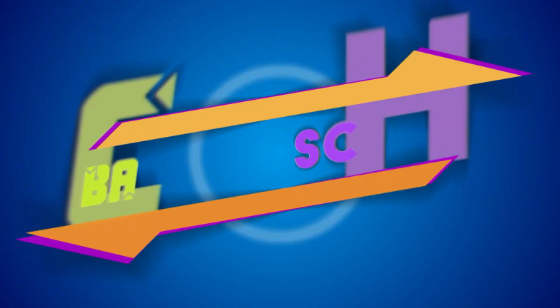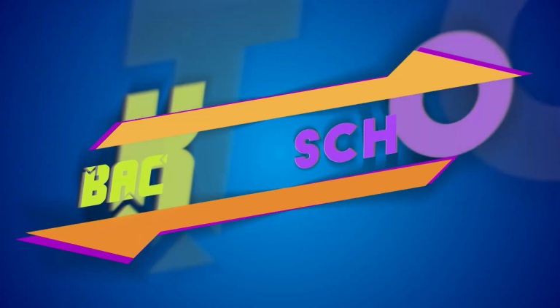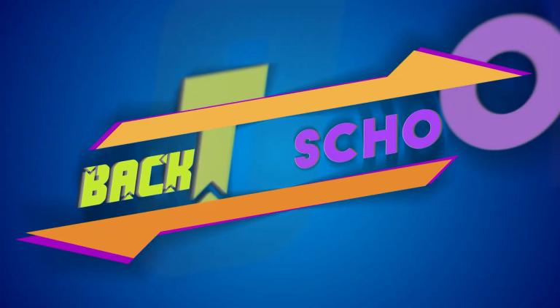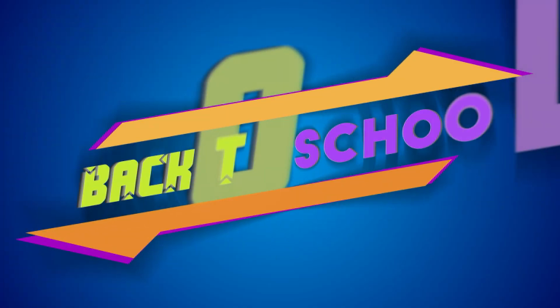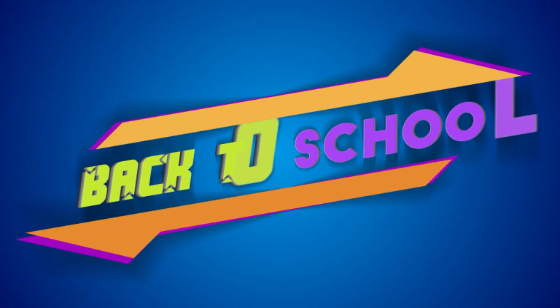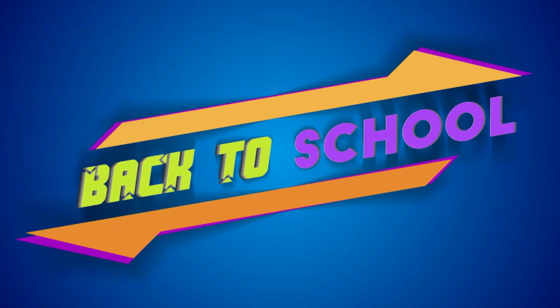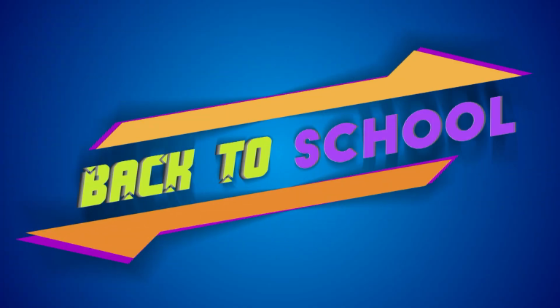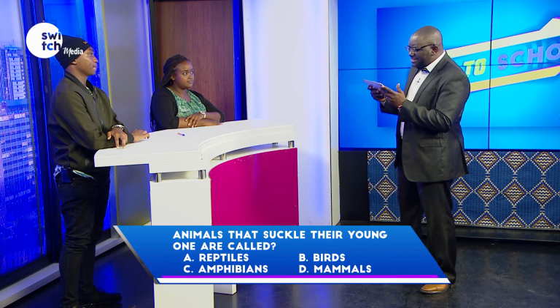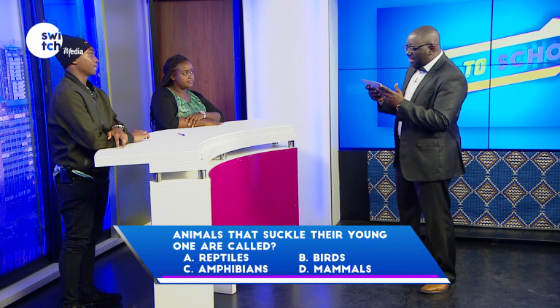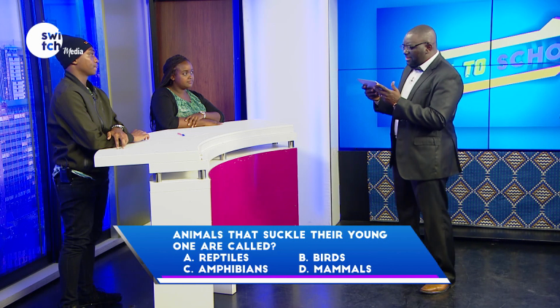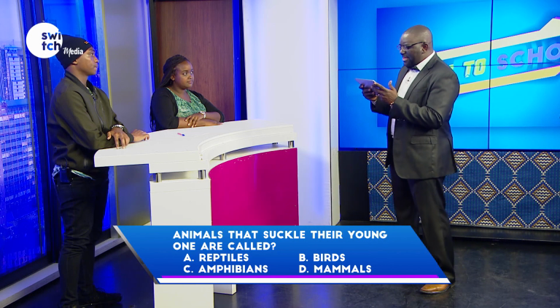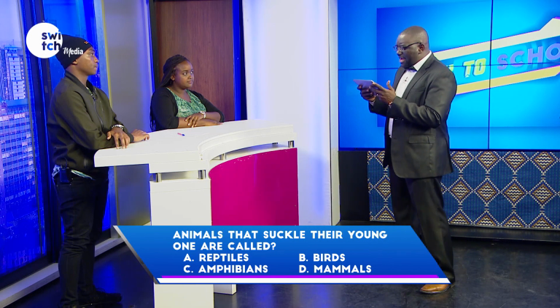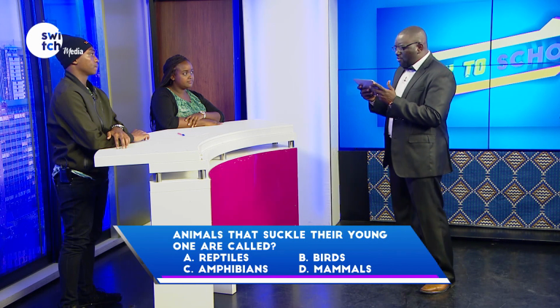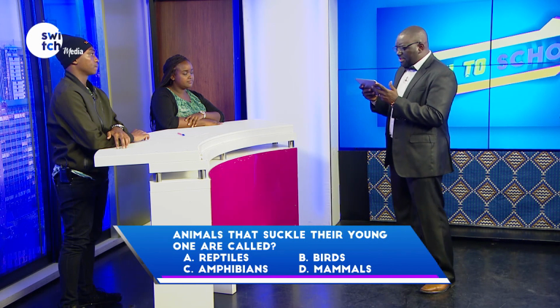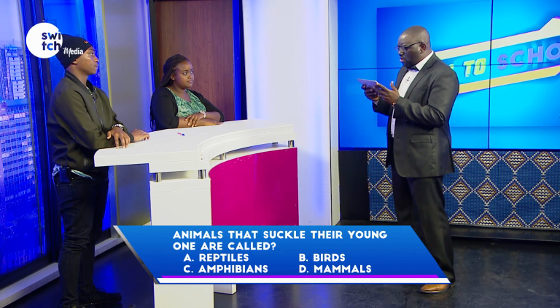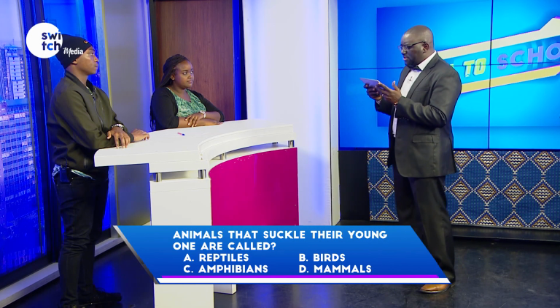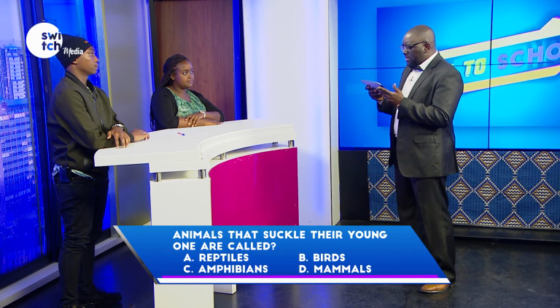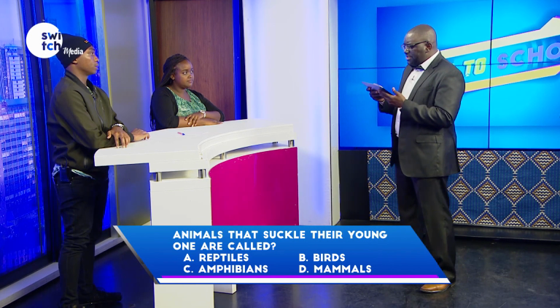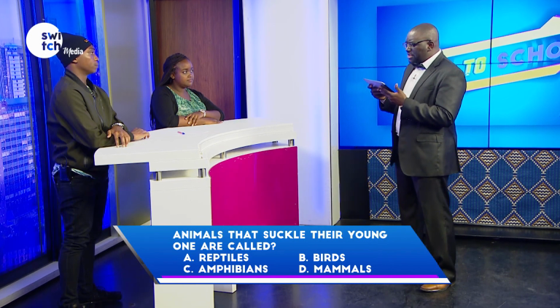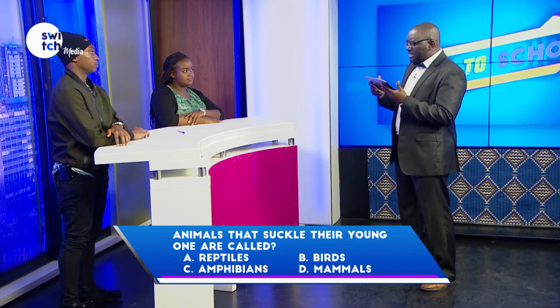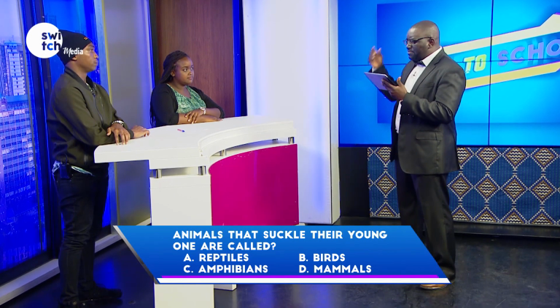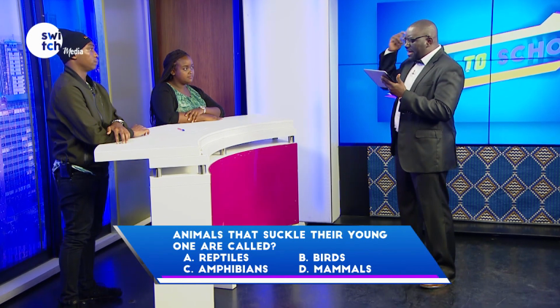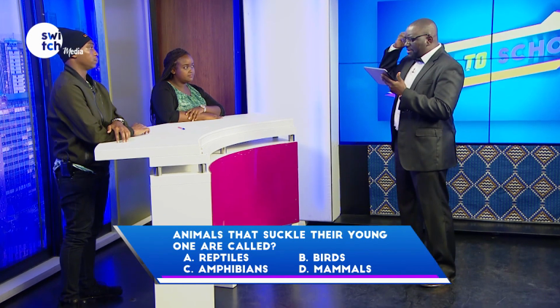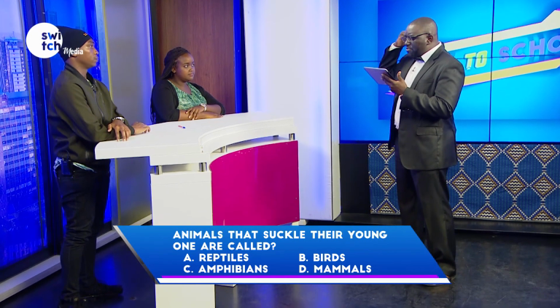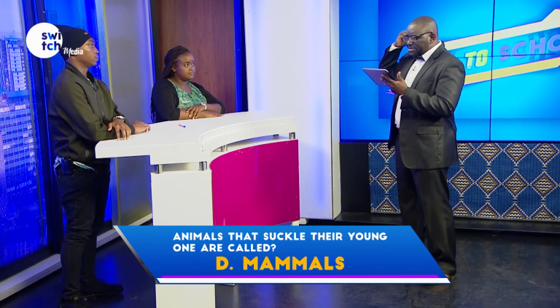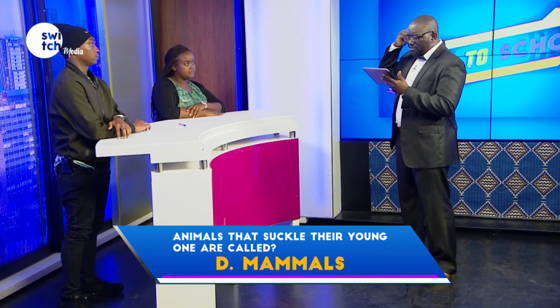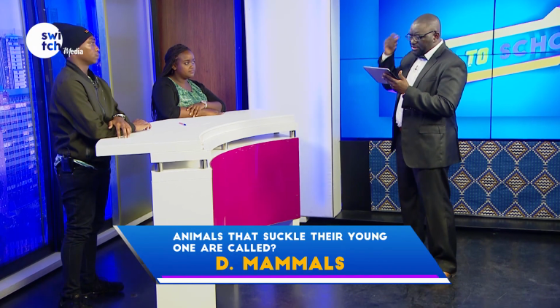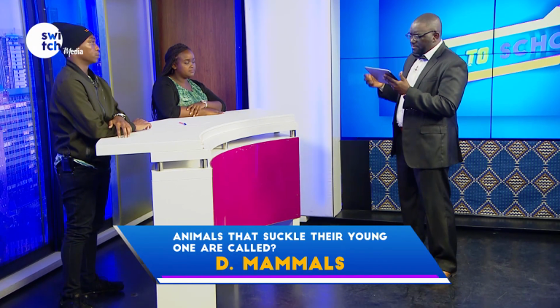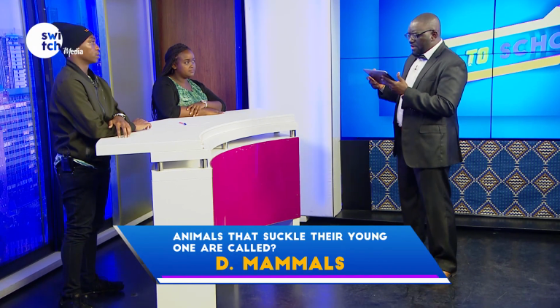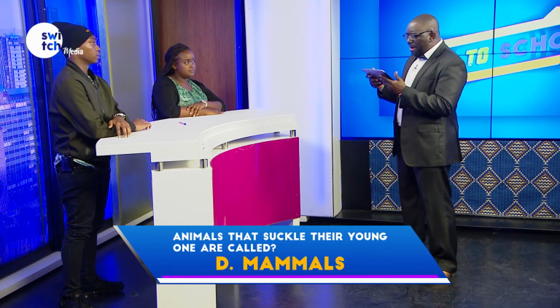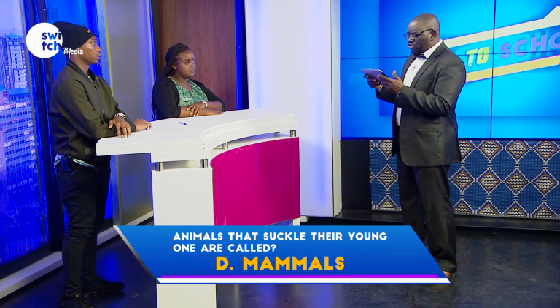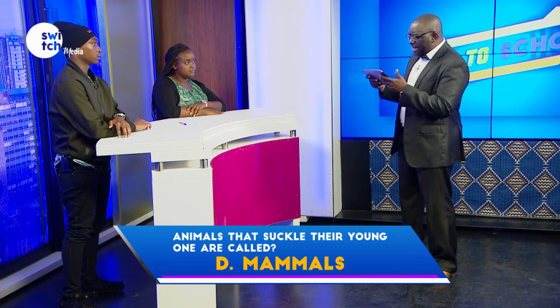Time begins now. Animals that suckle their young ones are called — reptiles, birds, amphibians, or mammals? Mammals. Correct.